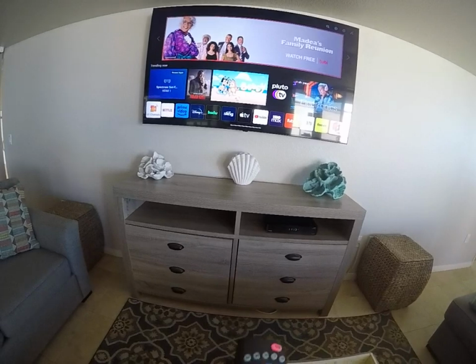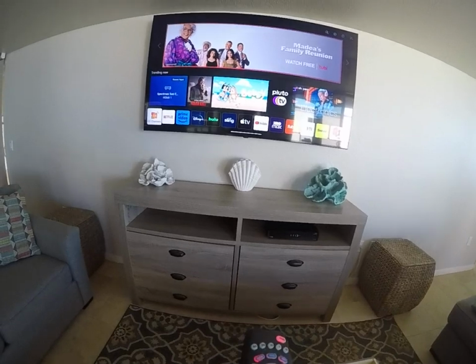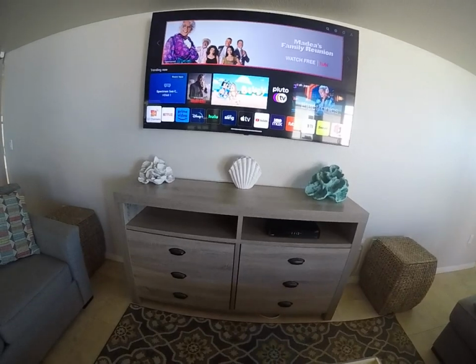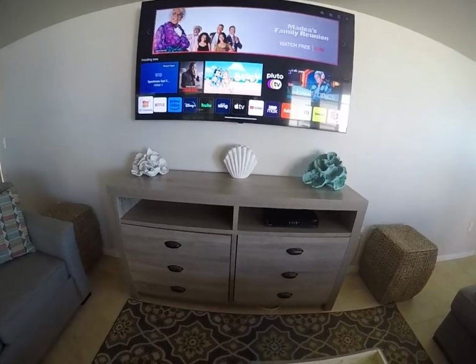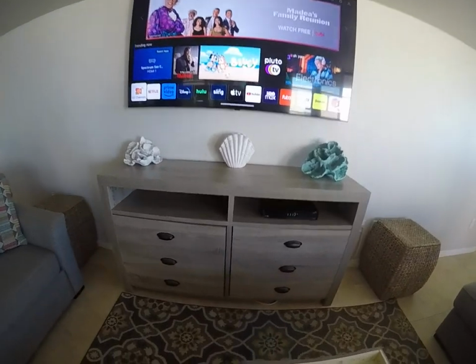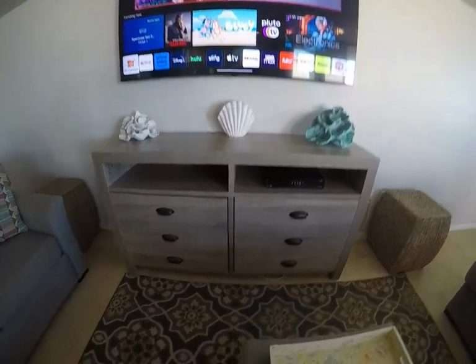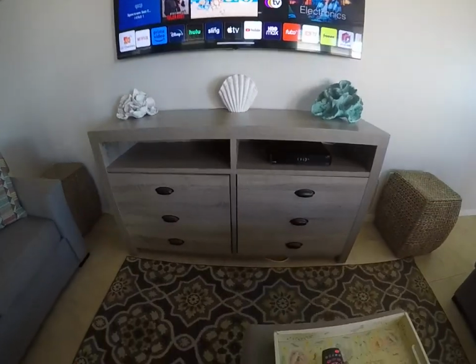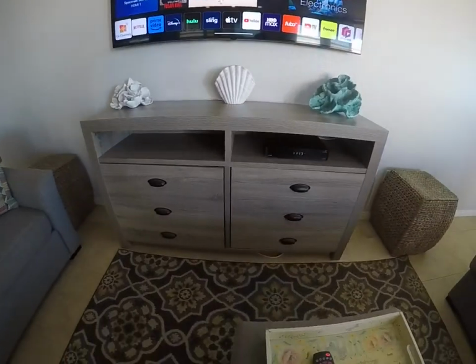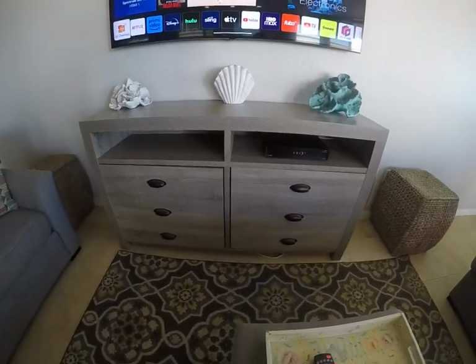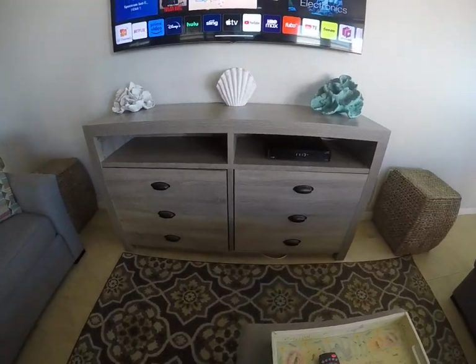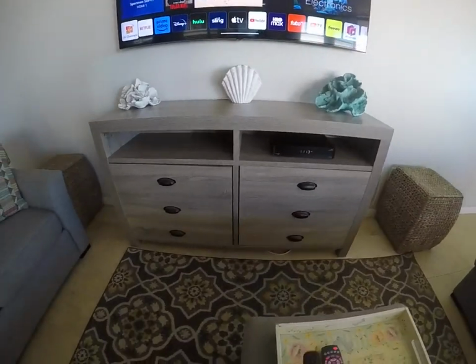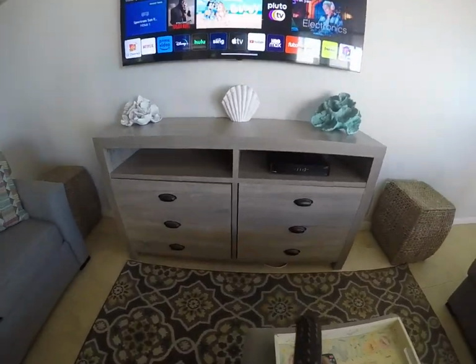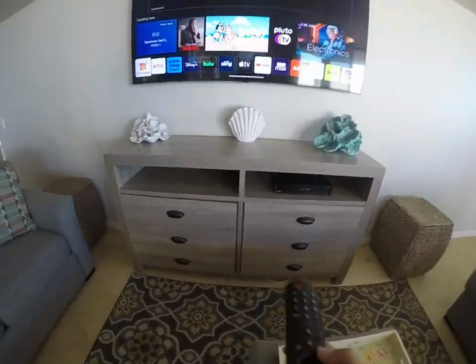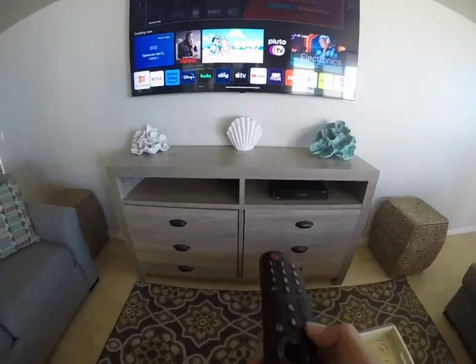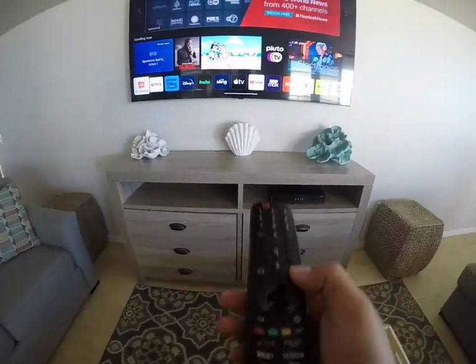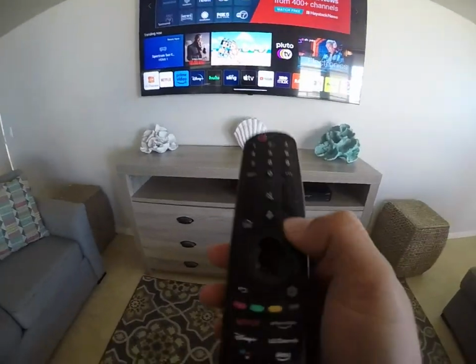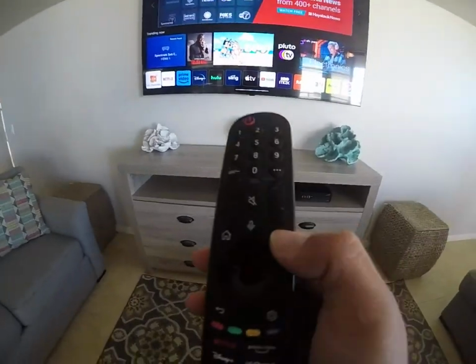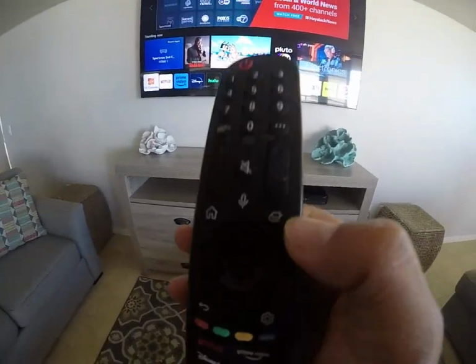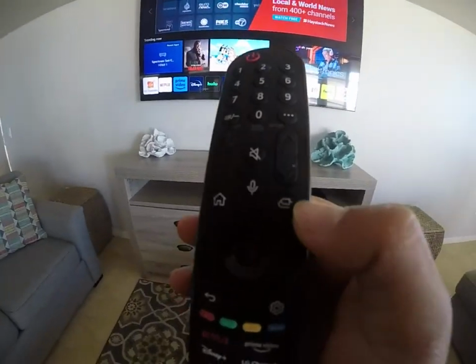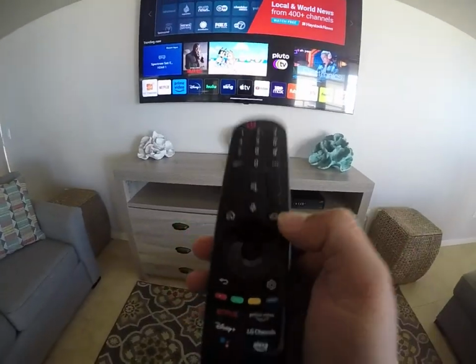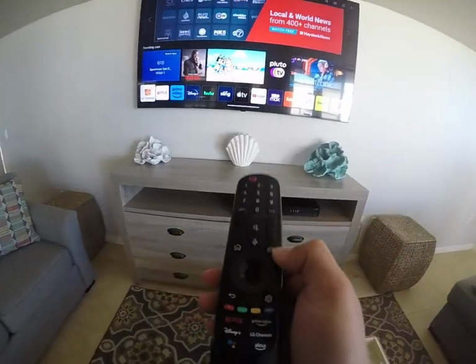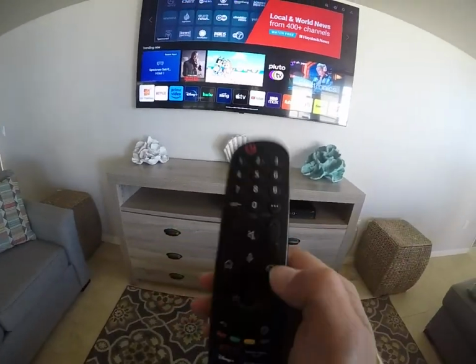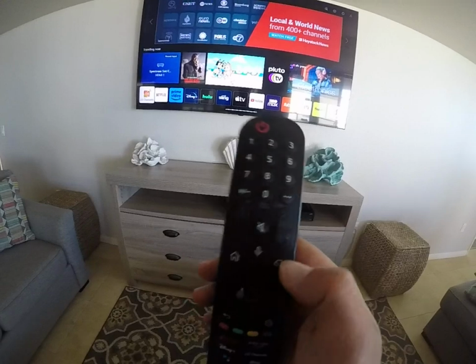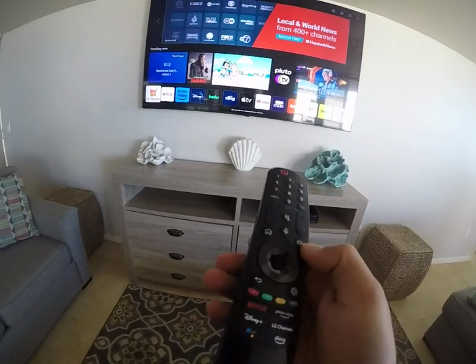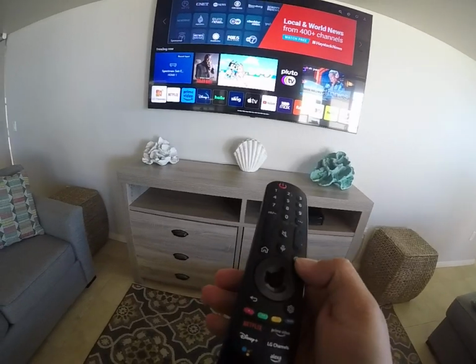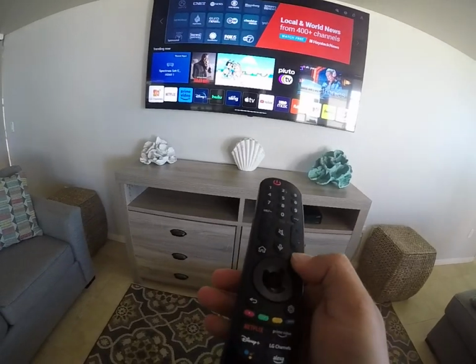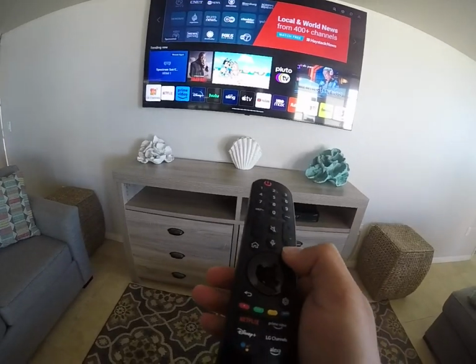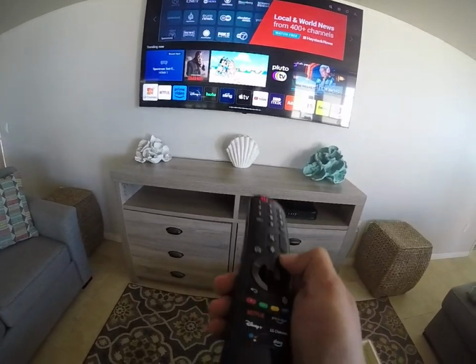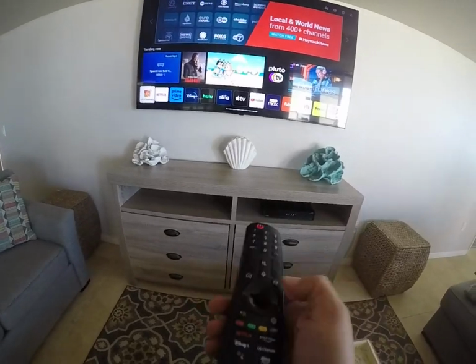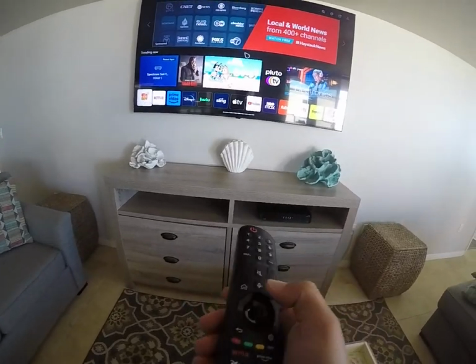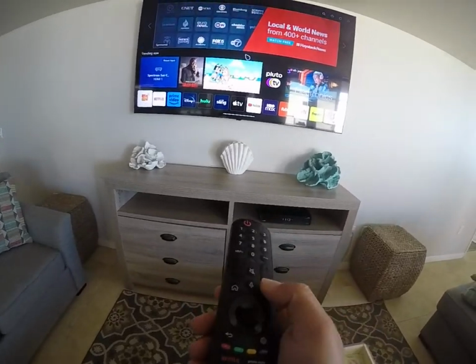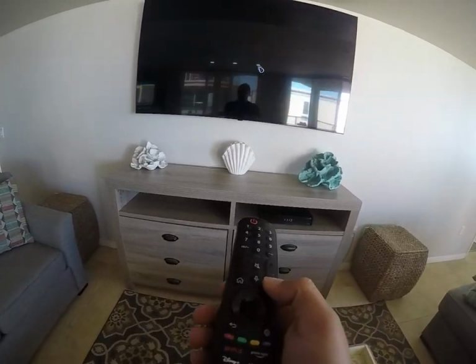Just make sure you are on the correct HDMI source. For that, you're going to select the LG remote.